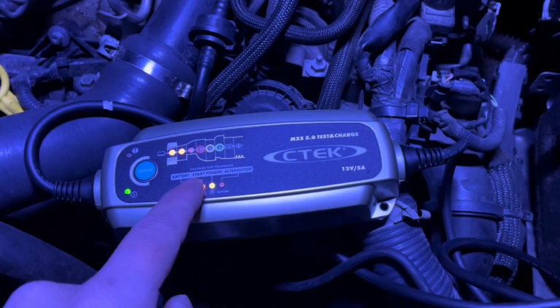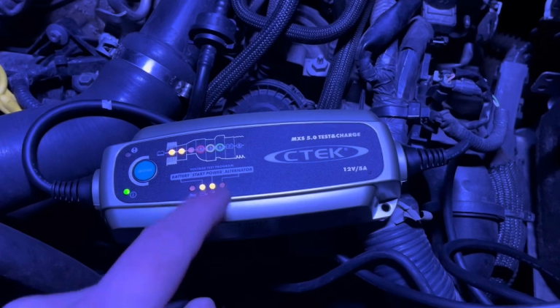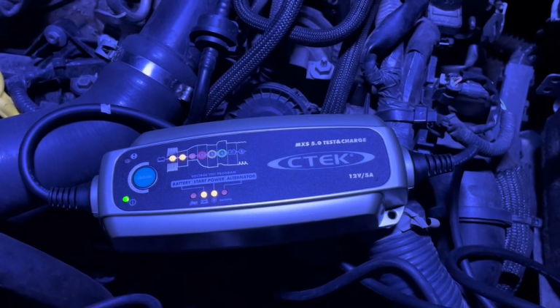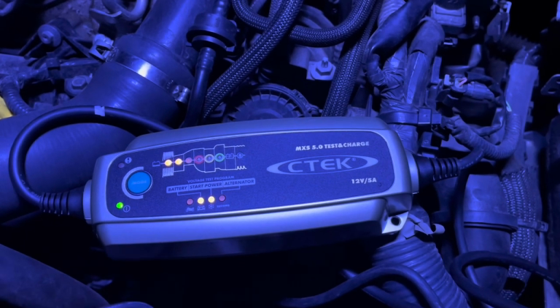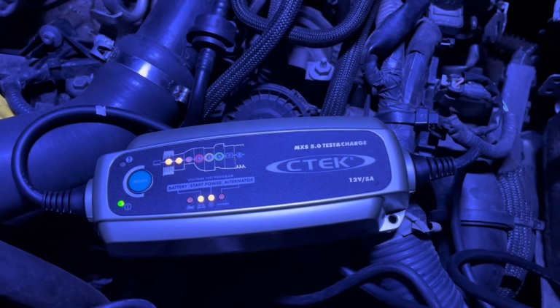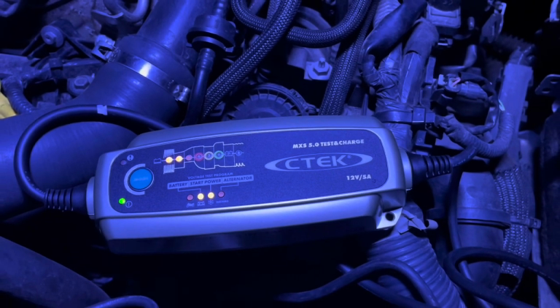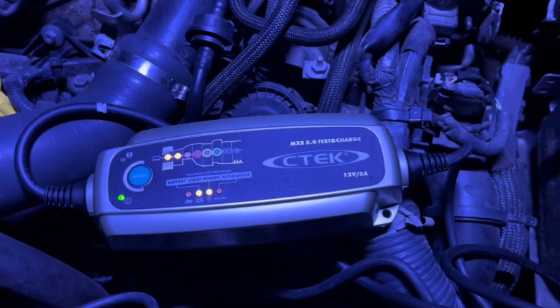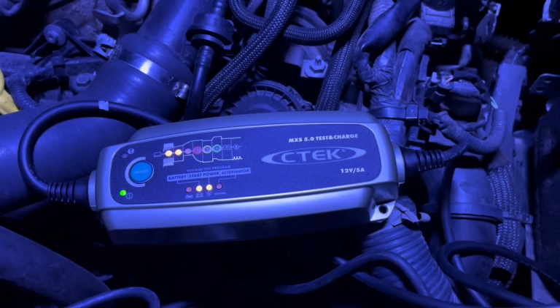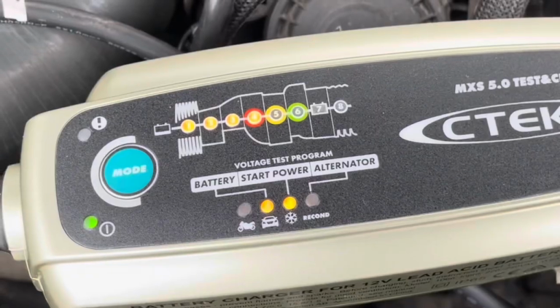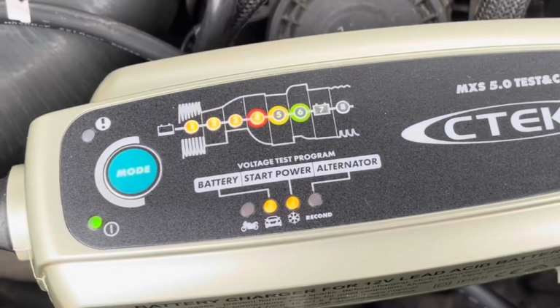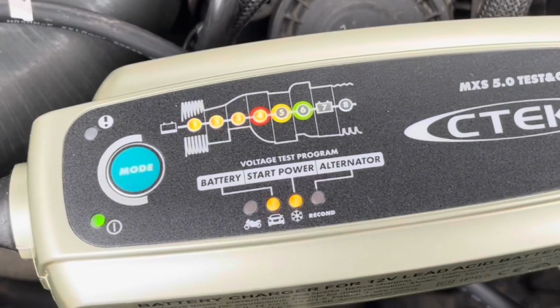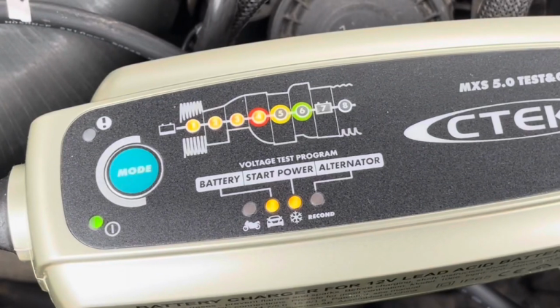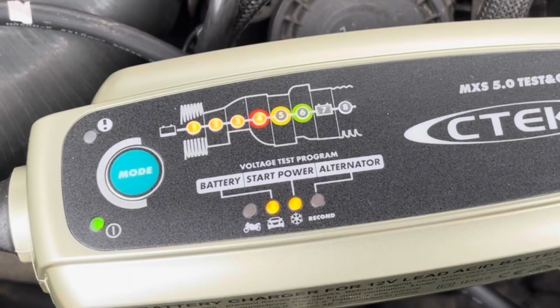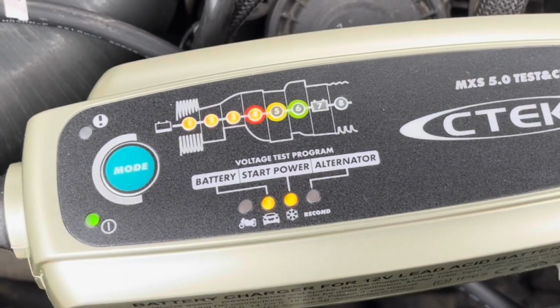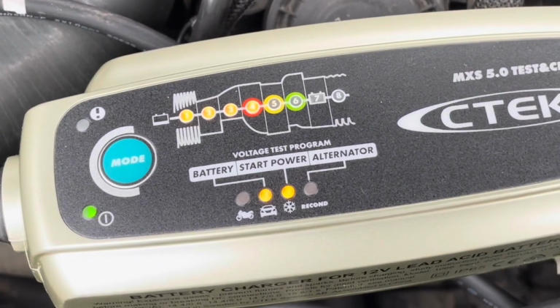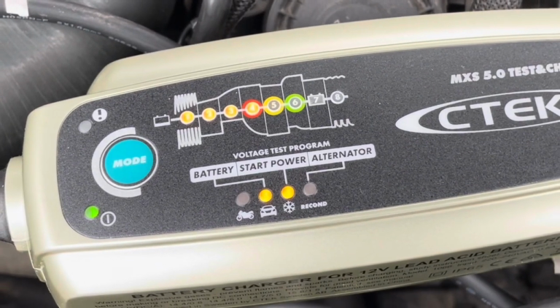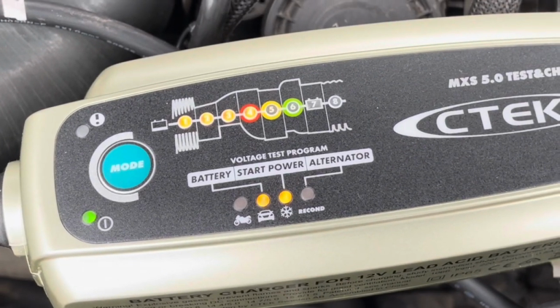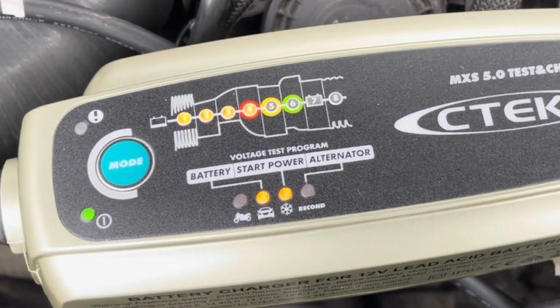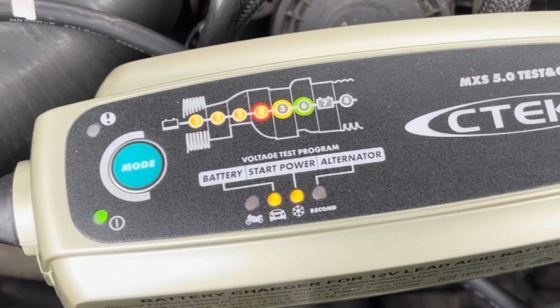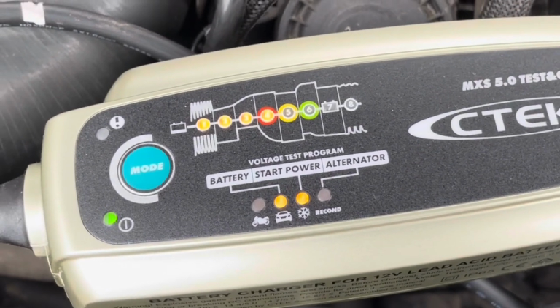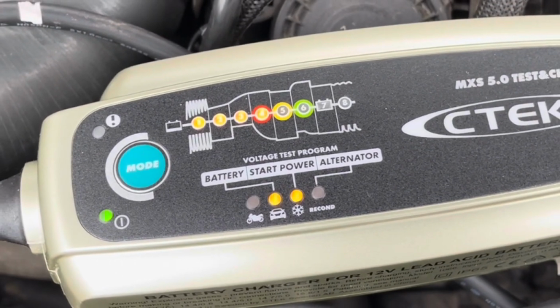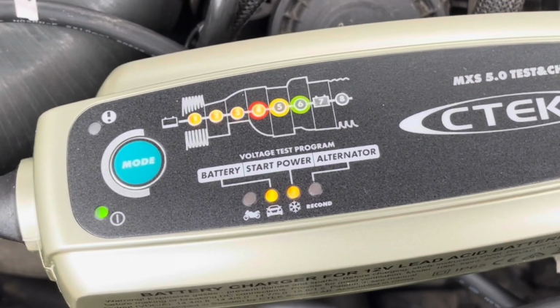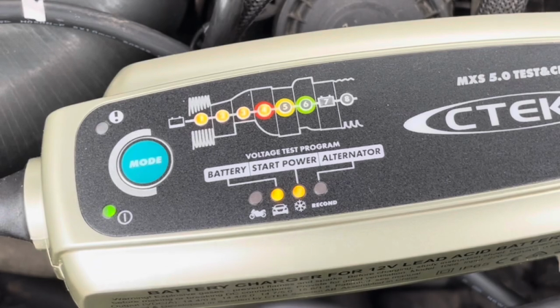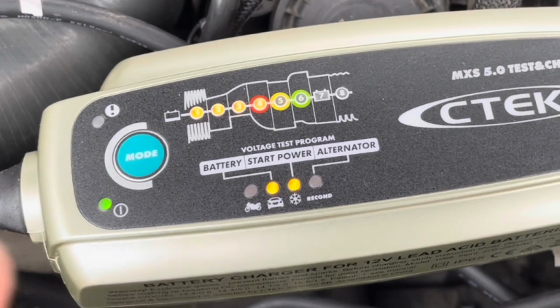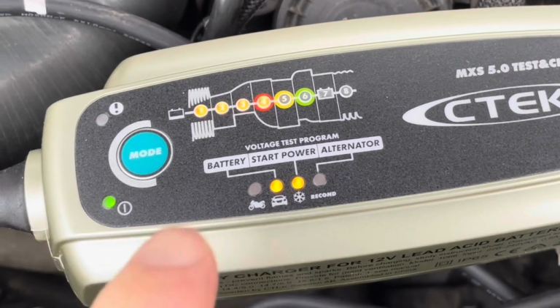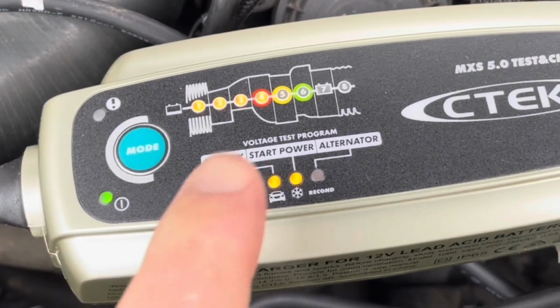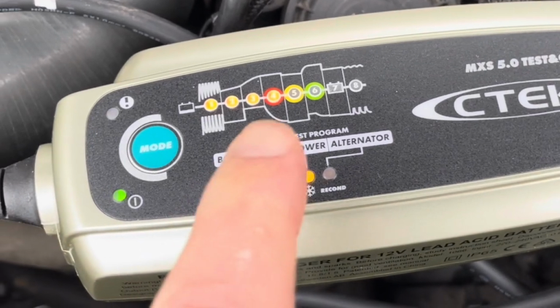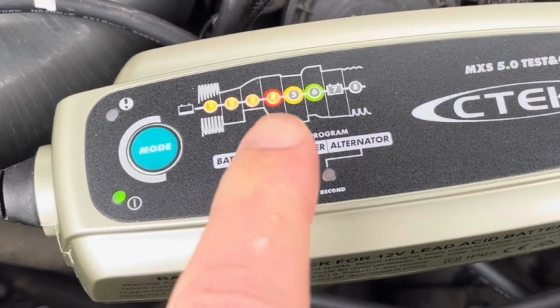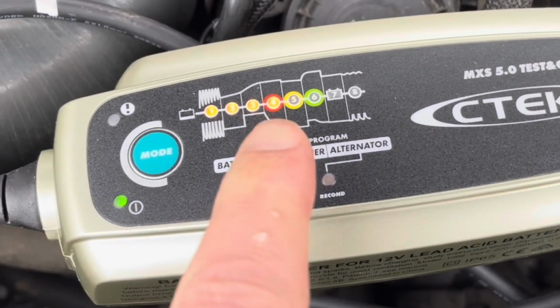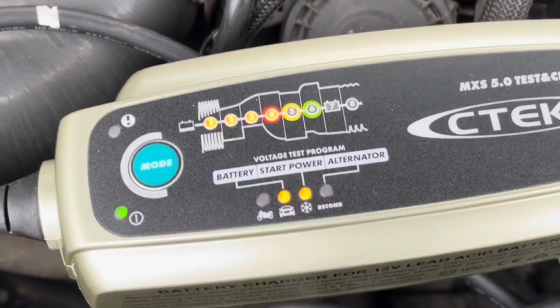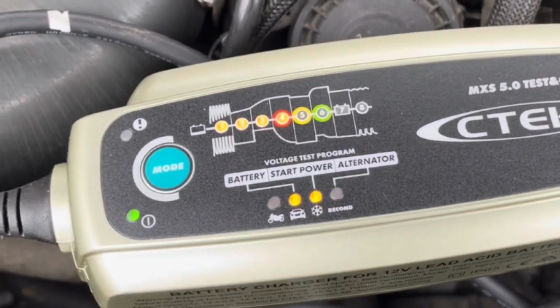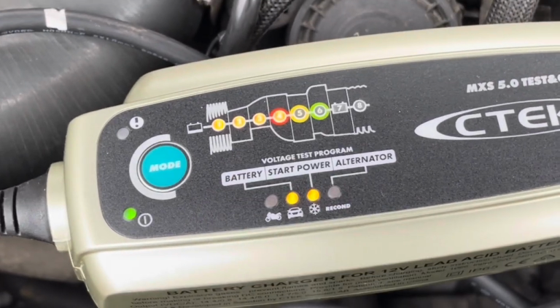If it doesn't, push the mode button for two seconds to reset and exit the voltage test program. Now, a couple of hours later, you can see it is boost charging.